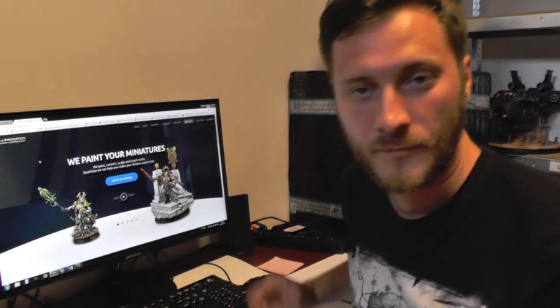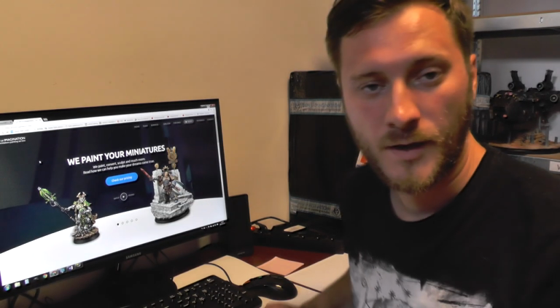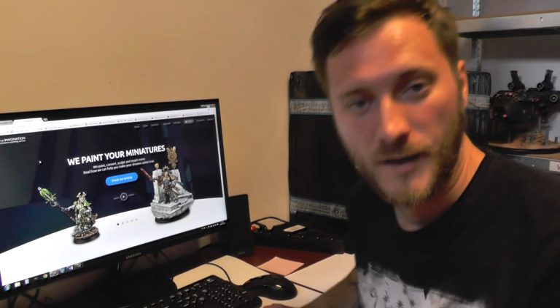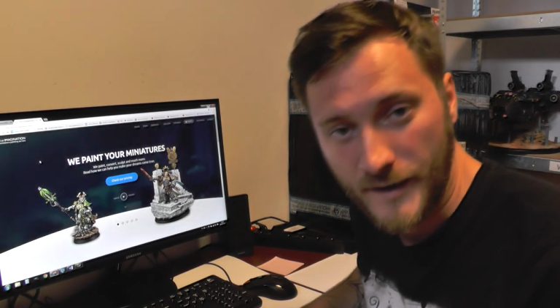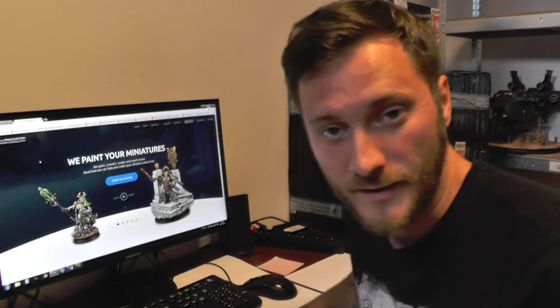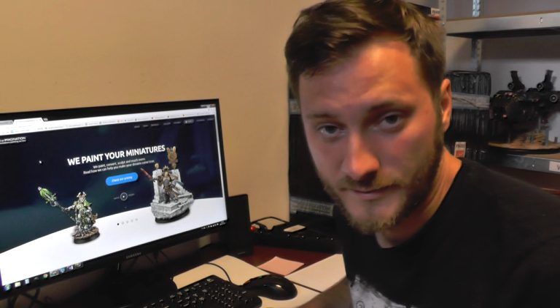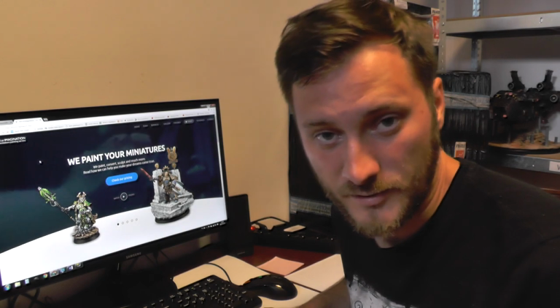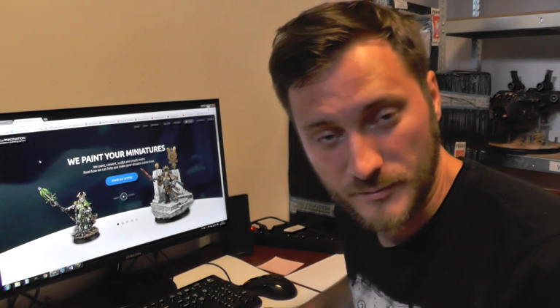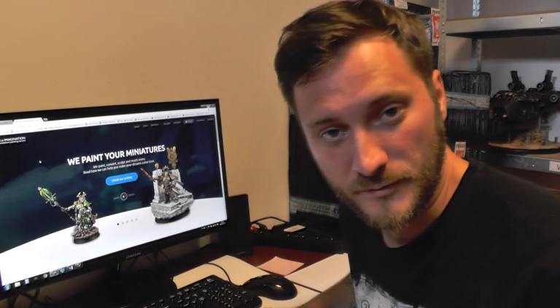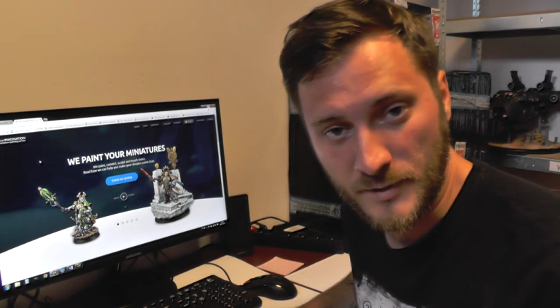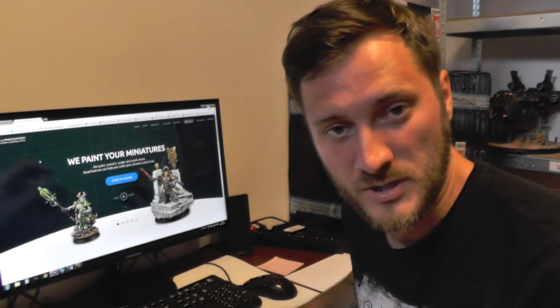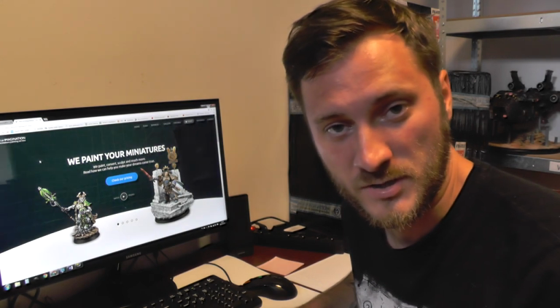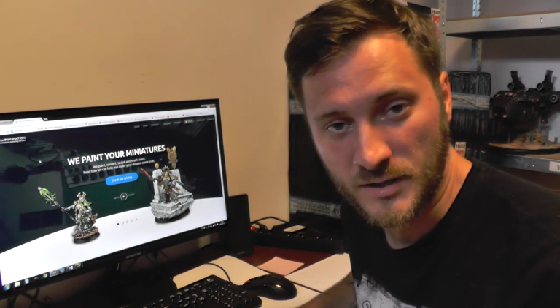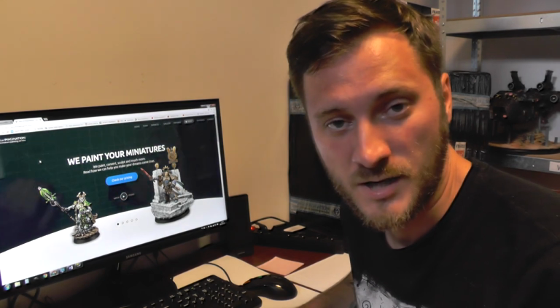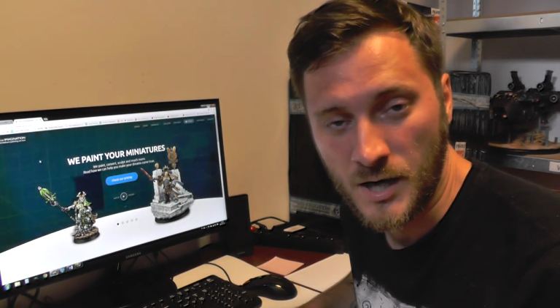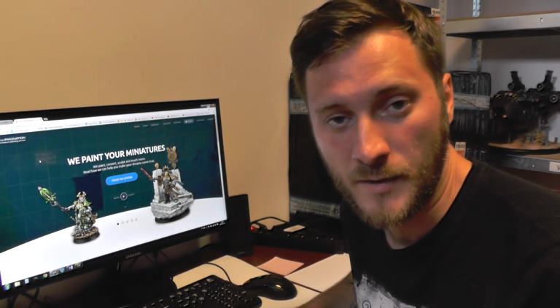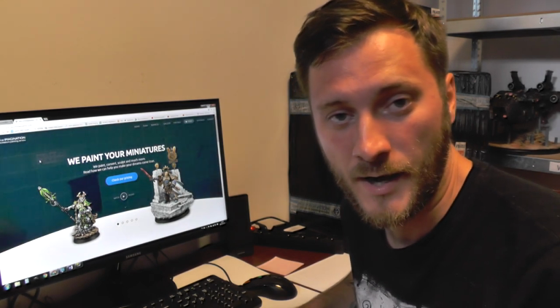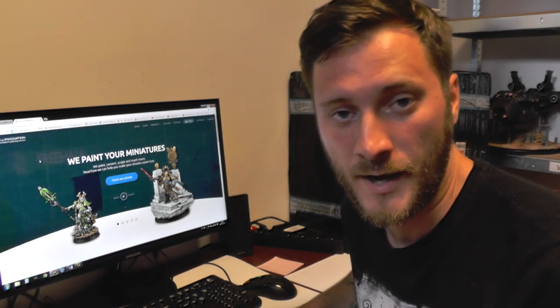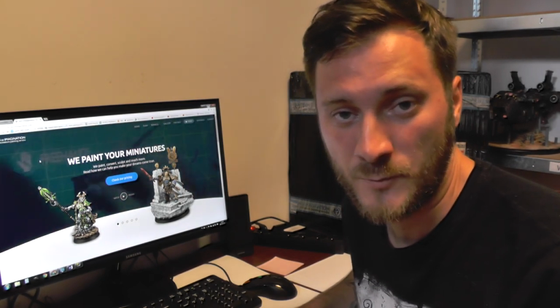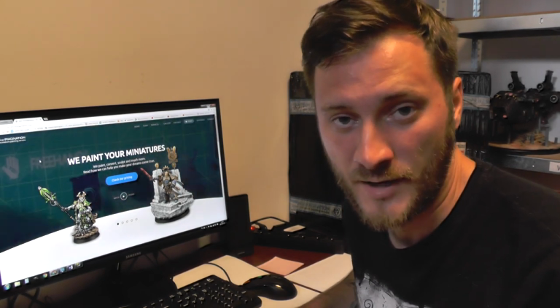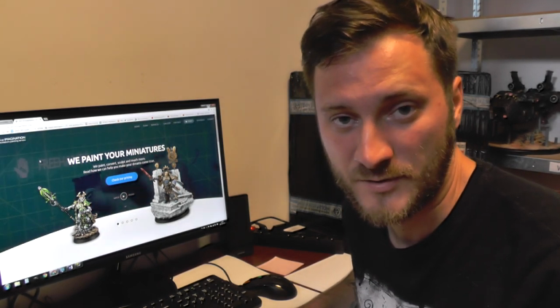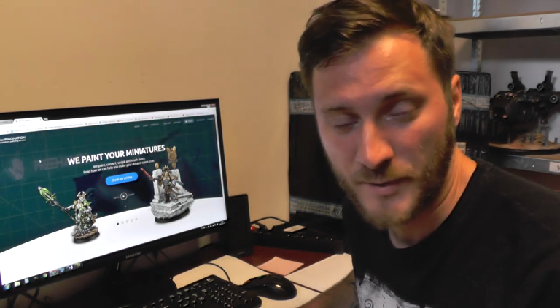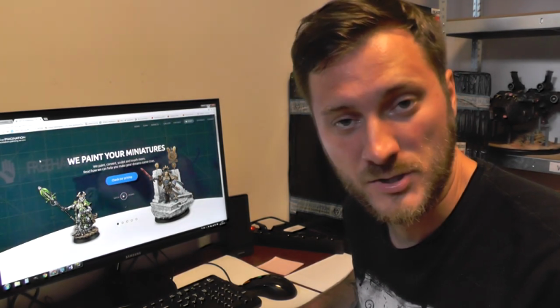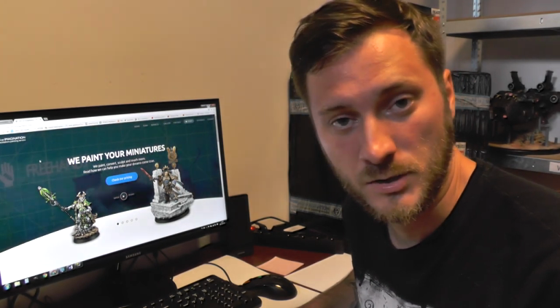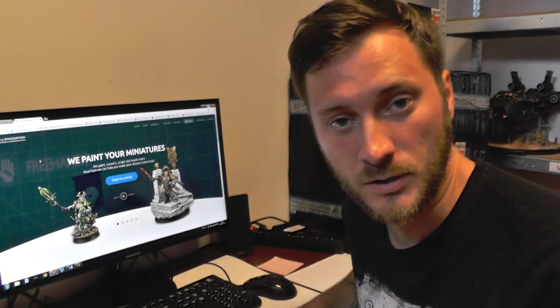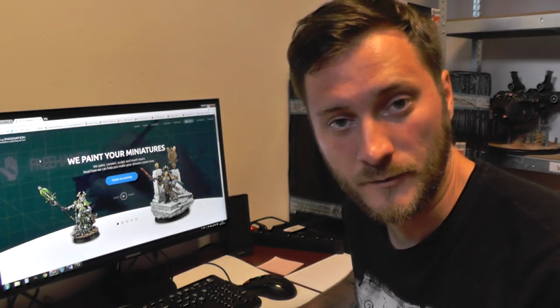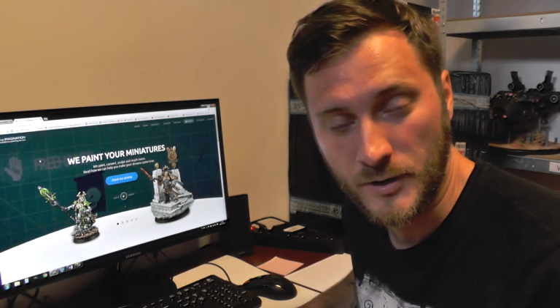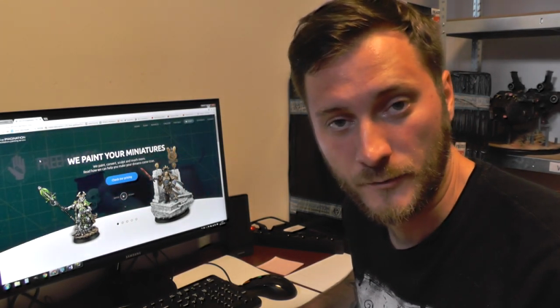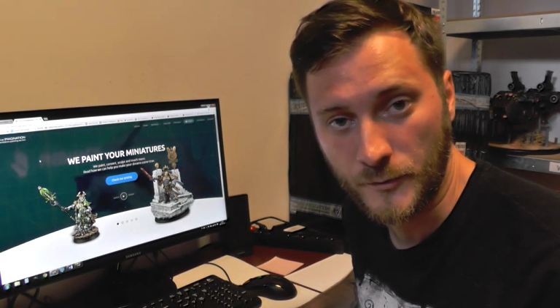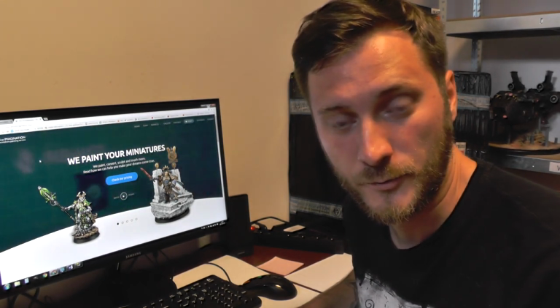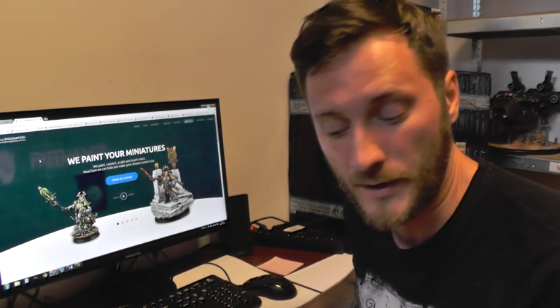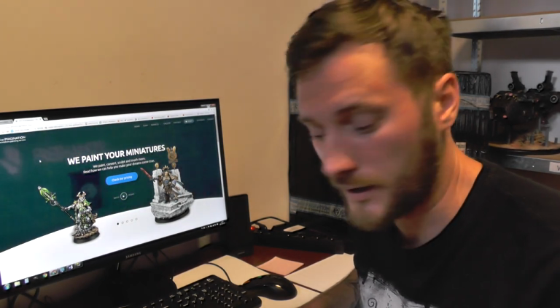Hey guys, it's Ash from DenfulMagination.com and we have a special video for you.